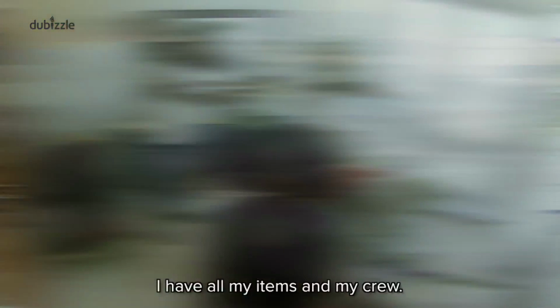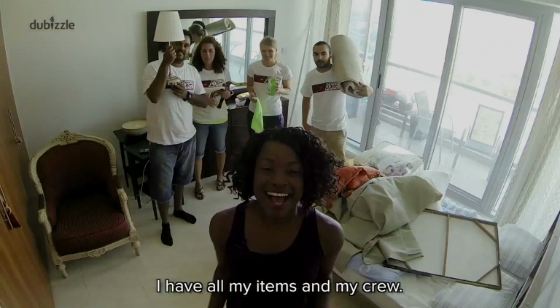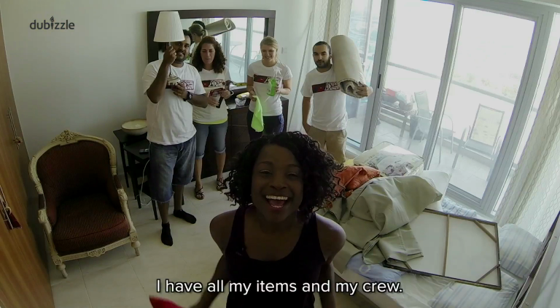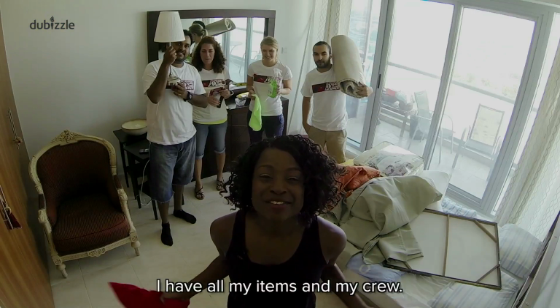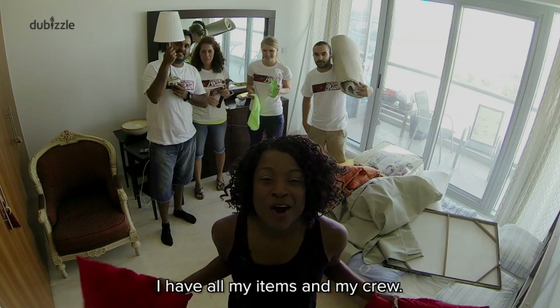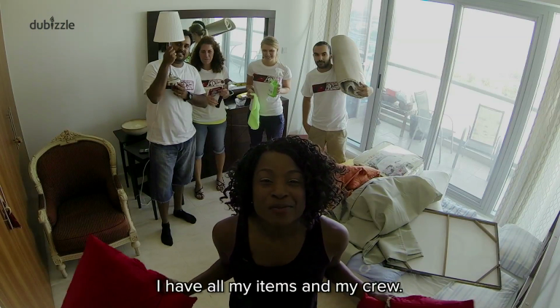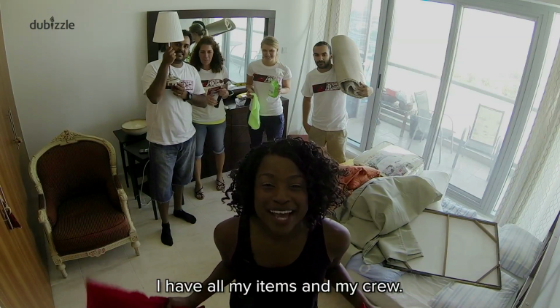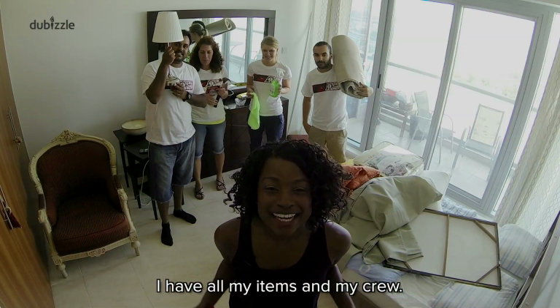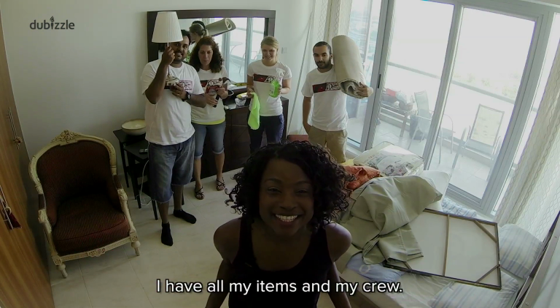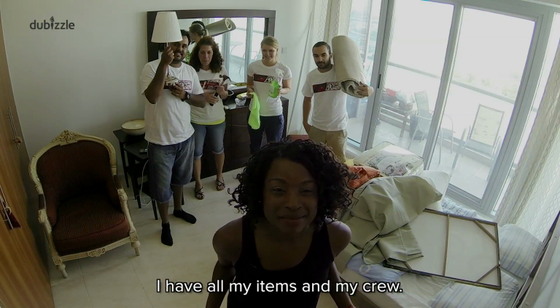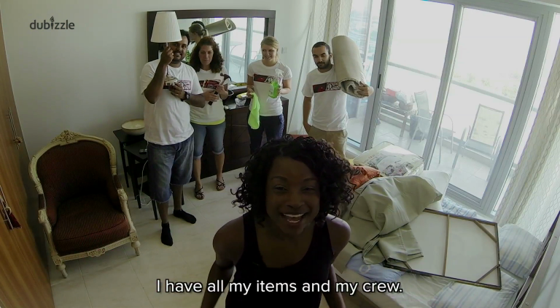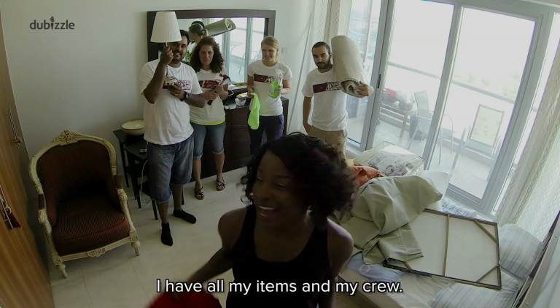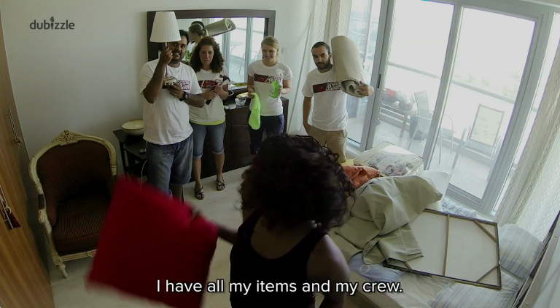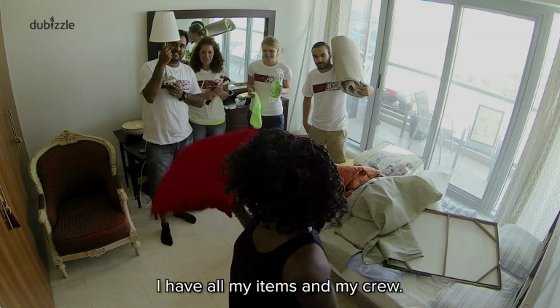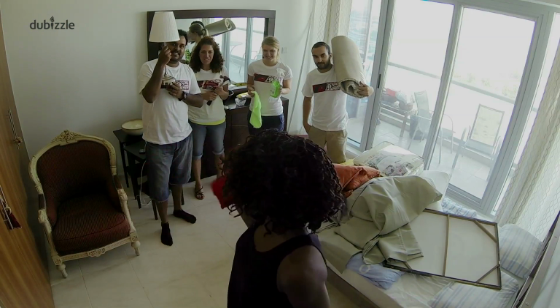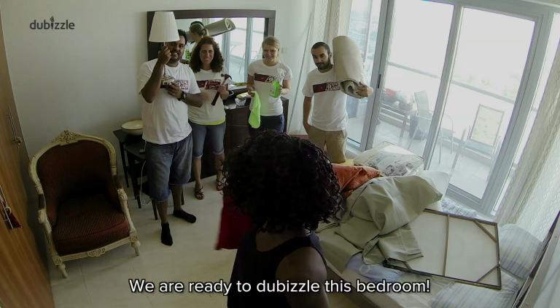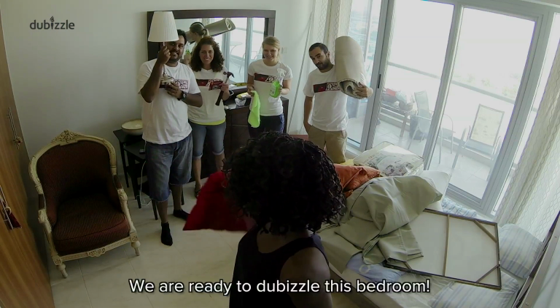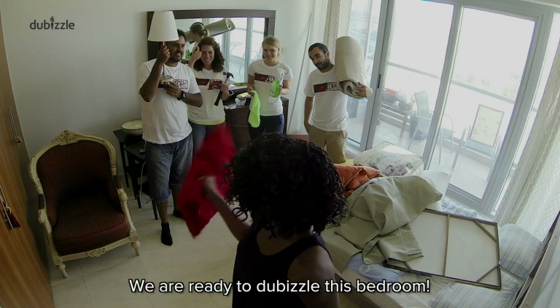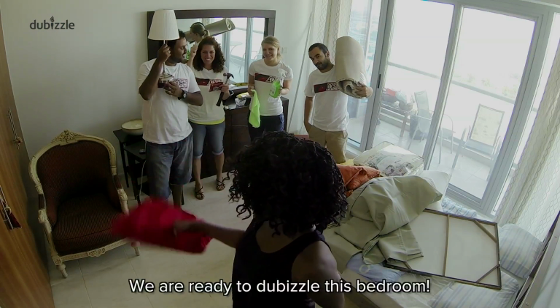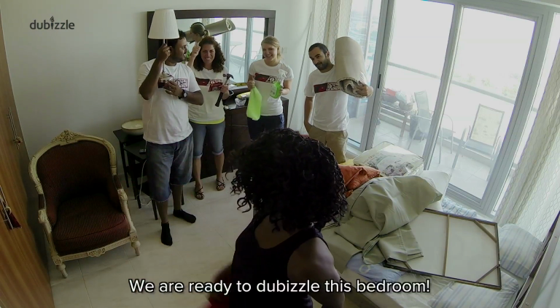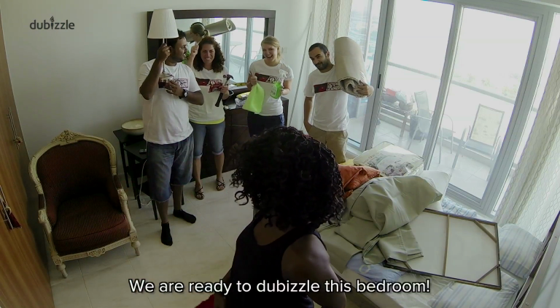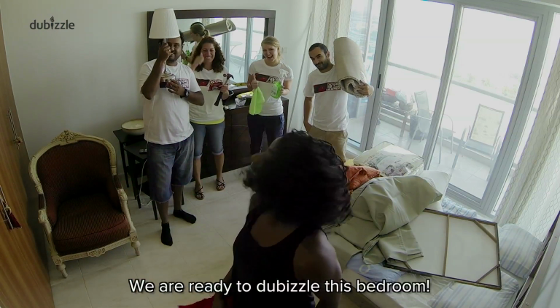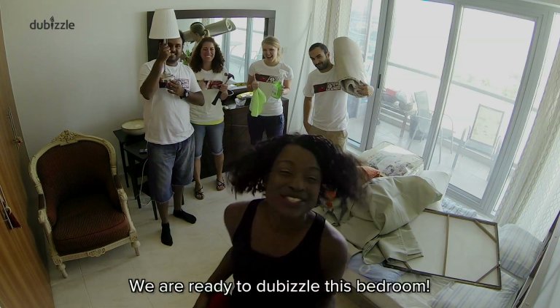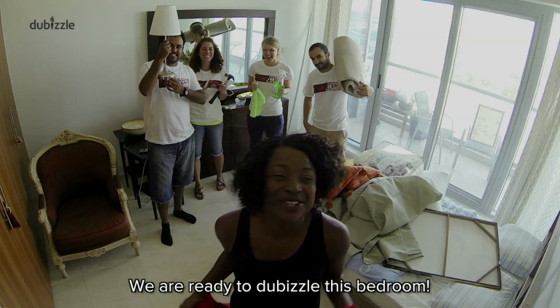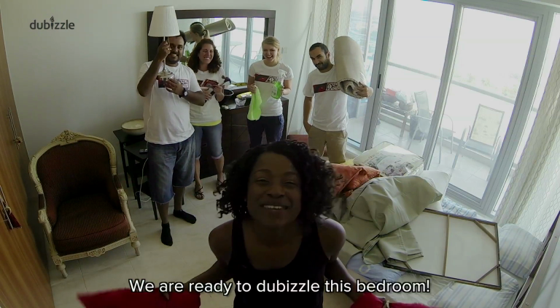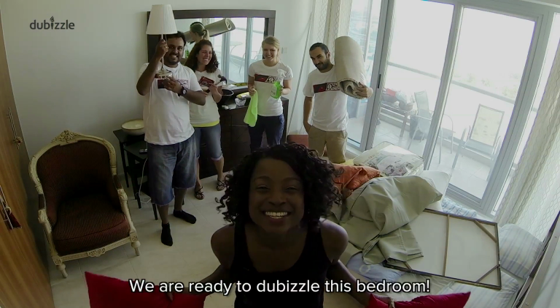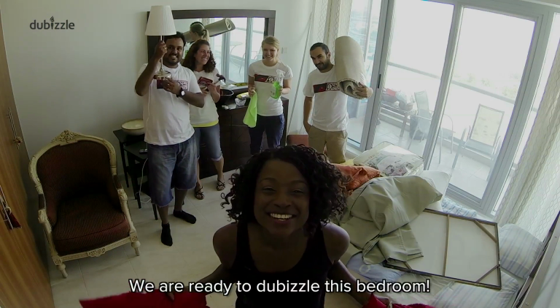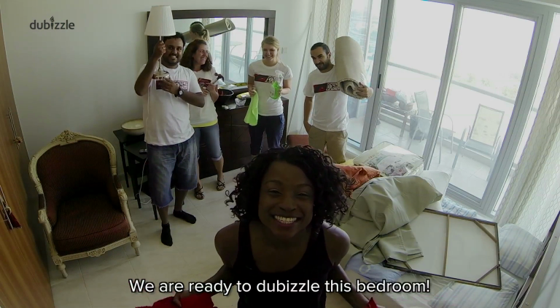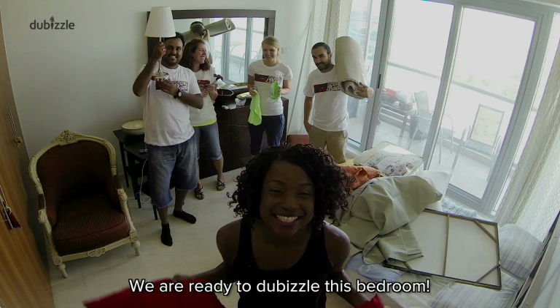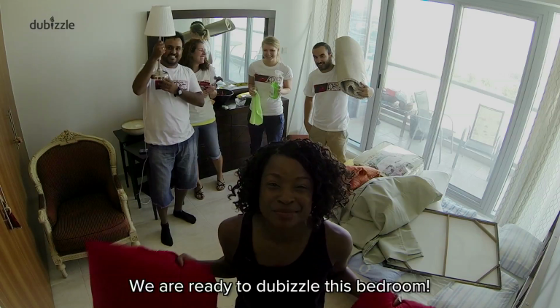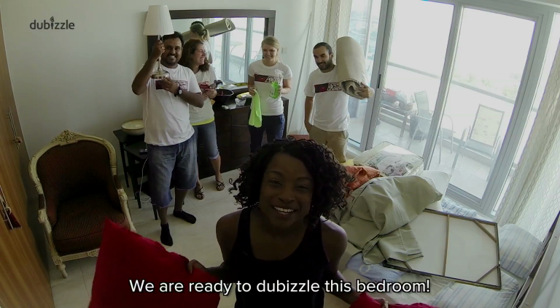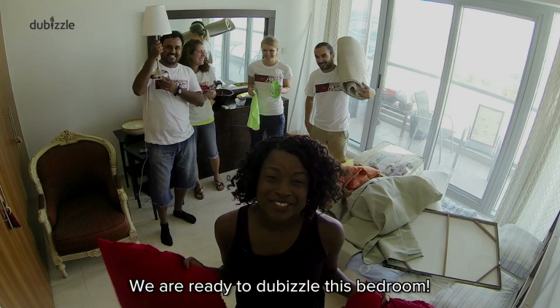I have all my items and my crew and we are ready to dubizzle this bedroom.